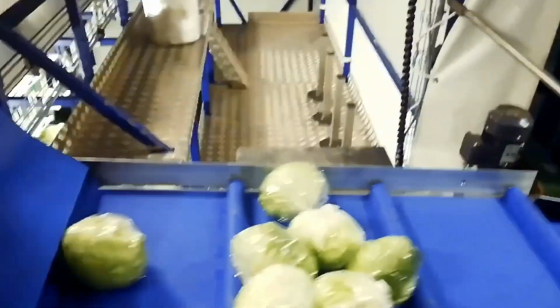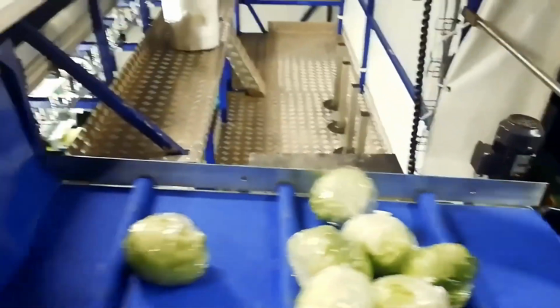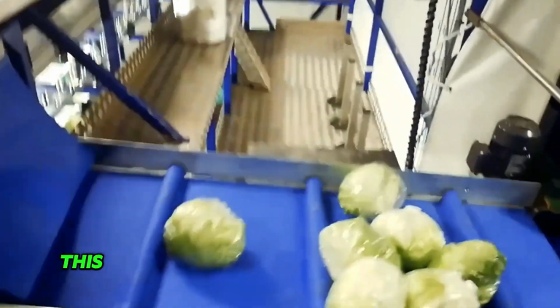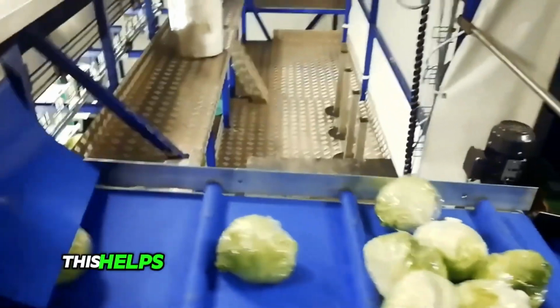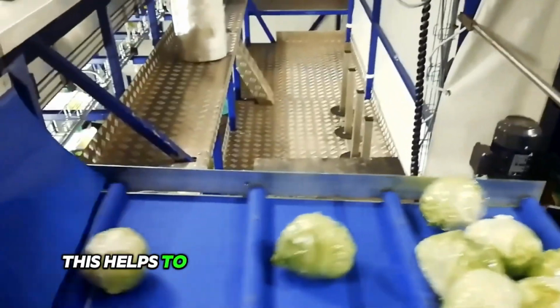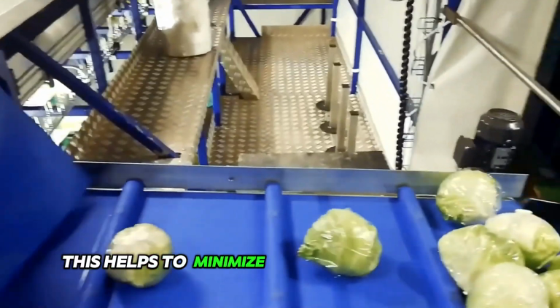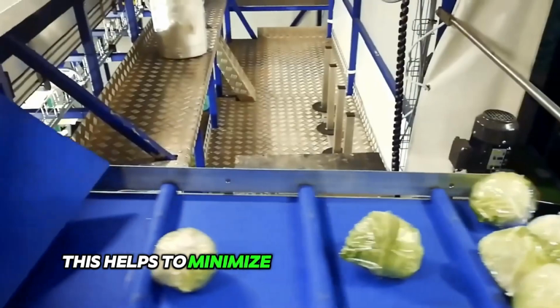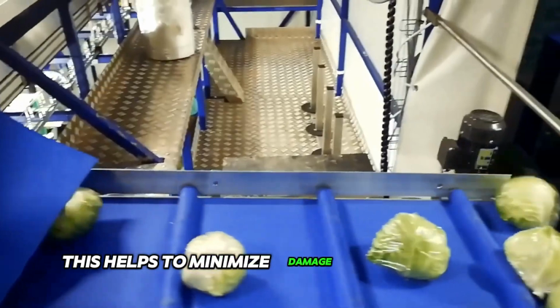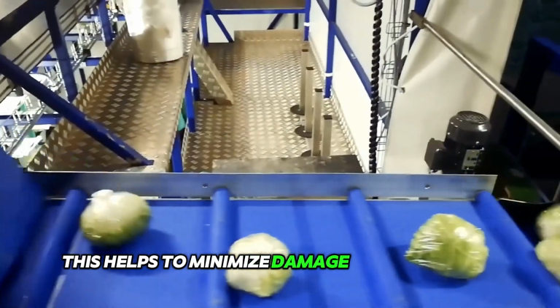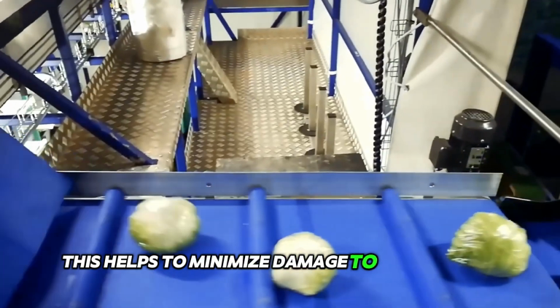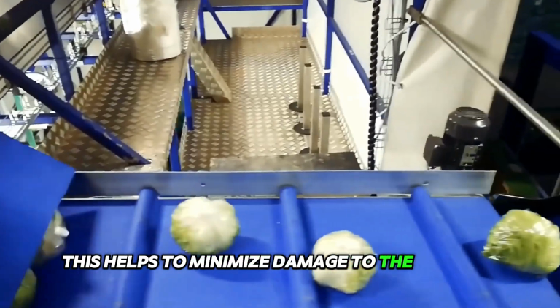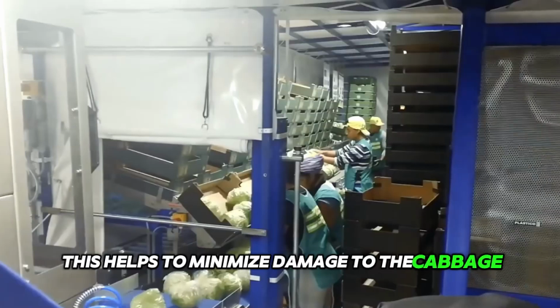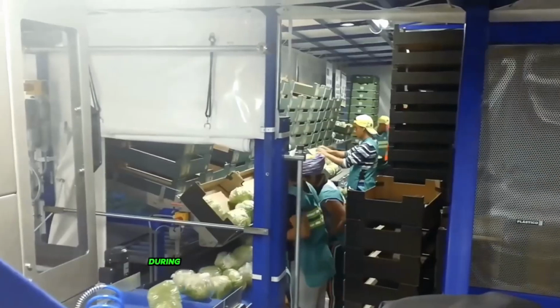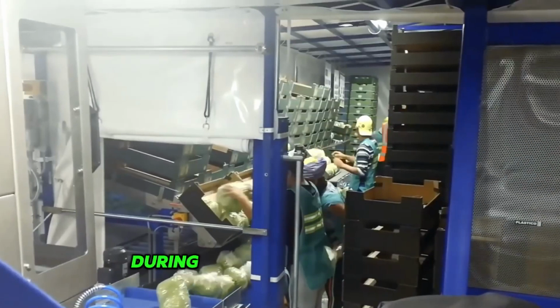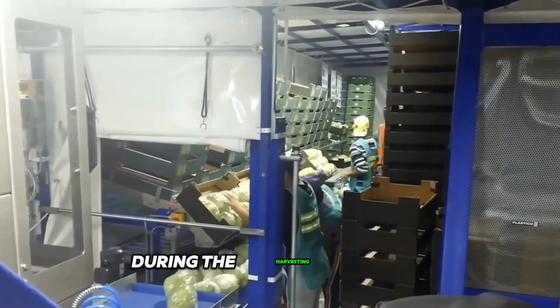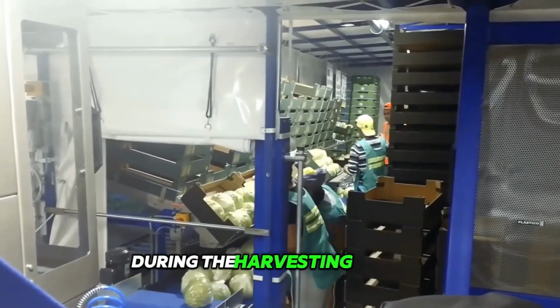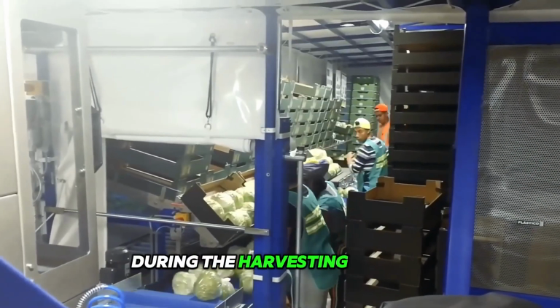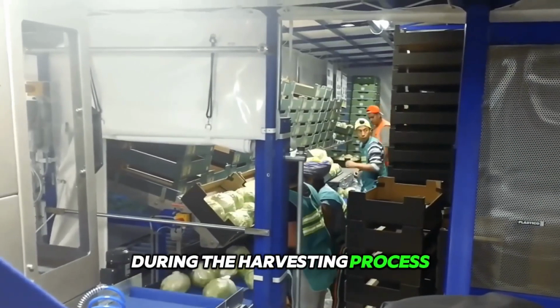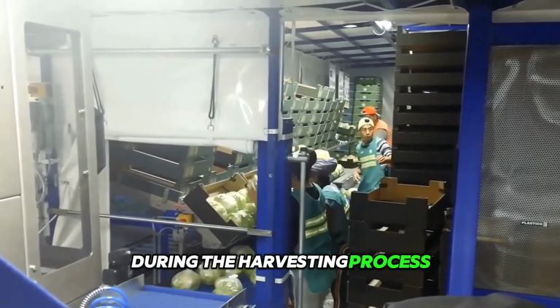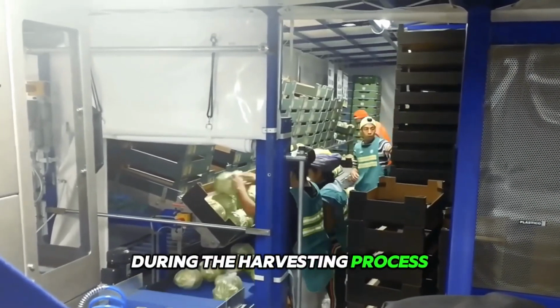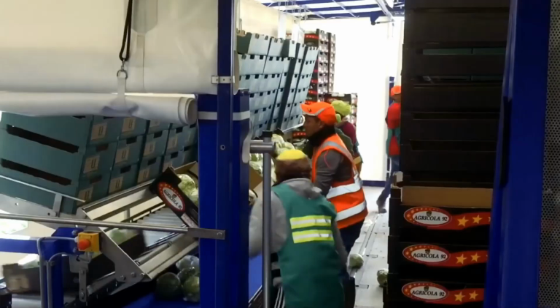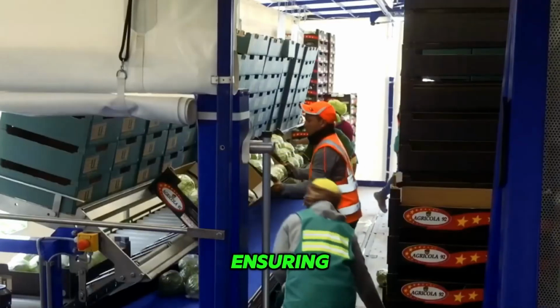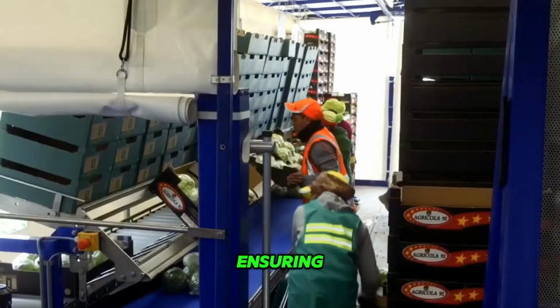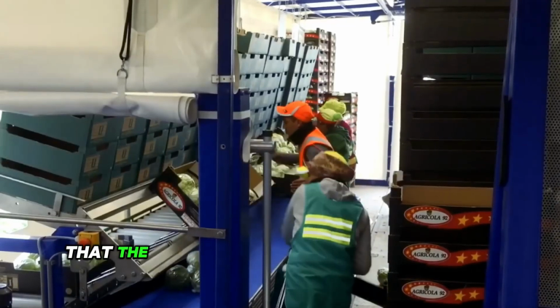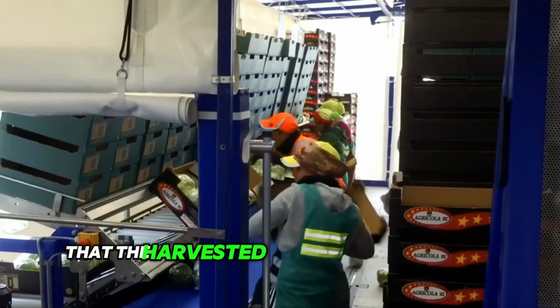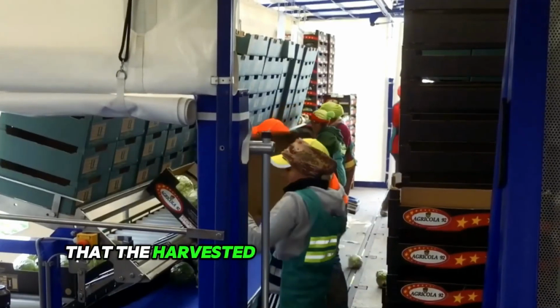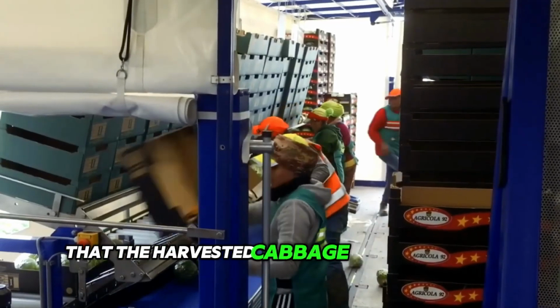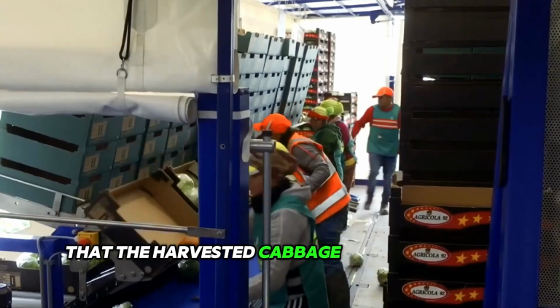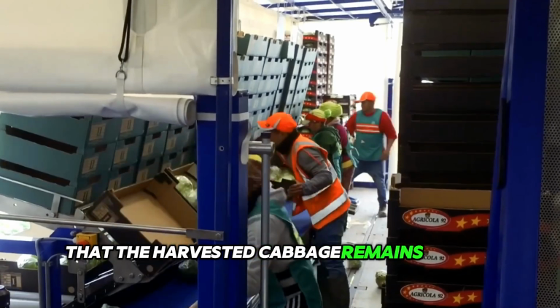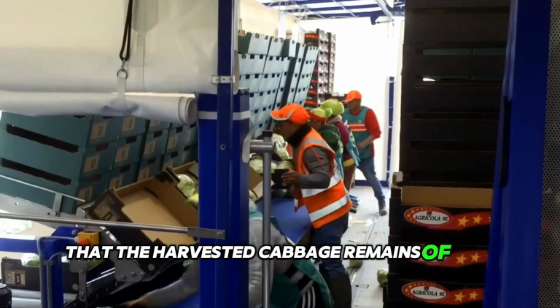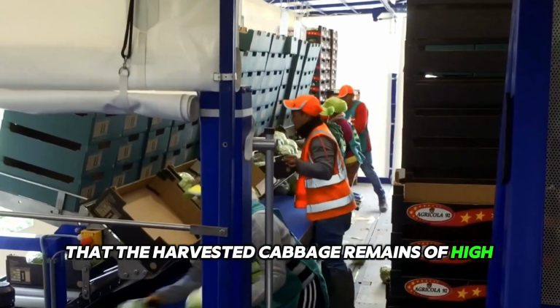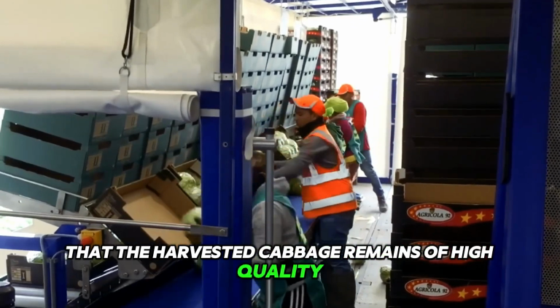This helps to minimize damage to the cabbage during the harvesting process, ensuring that the harvested cabbage remains of high quality.